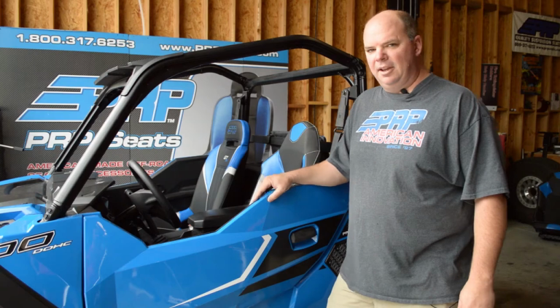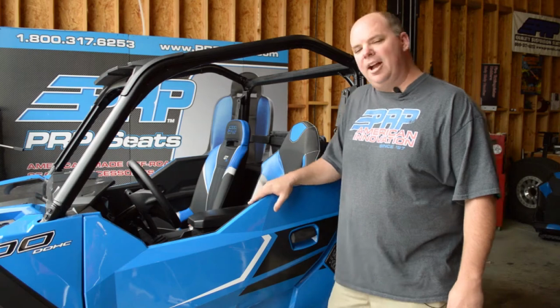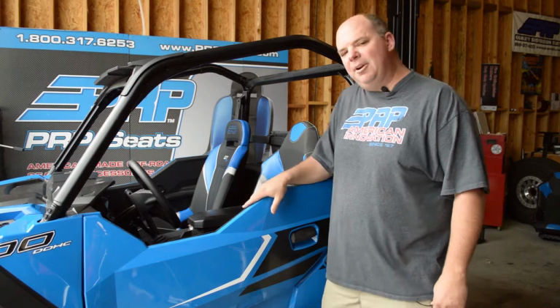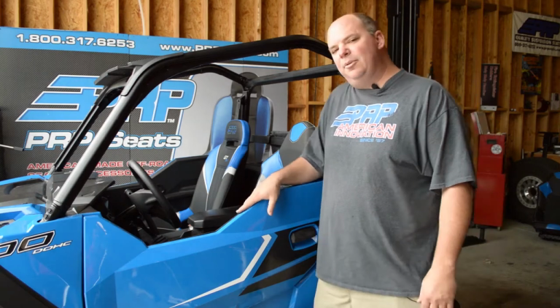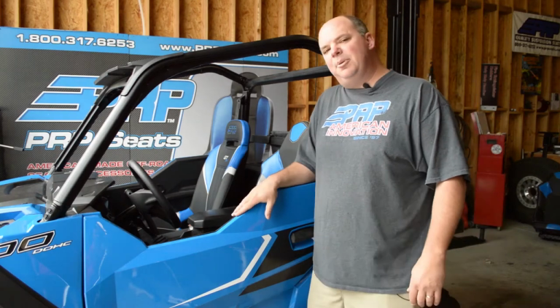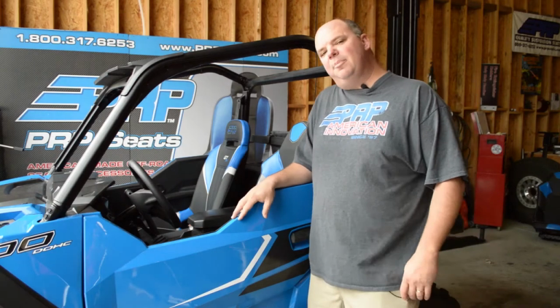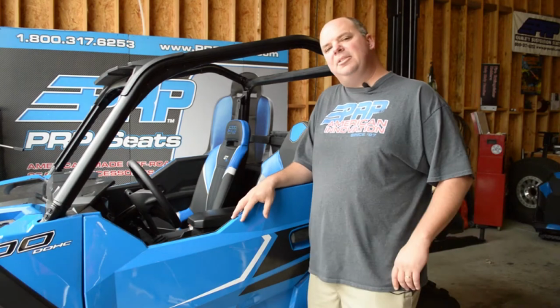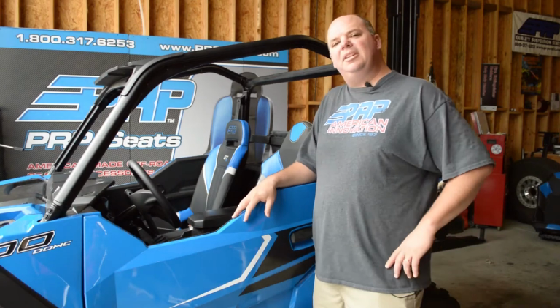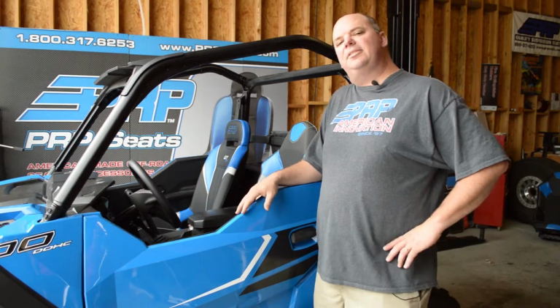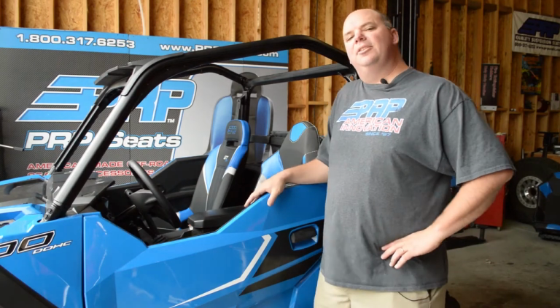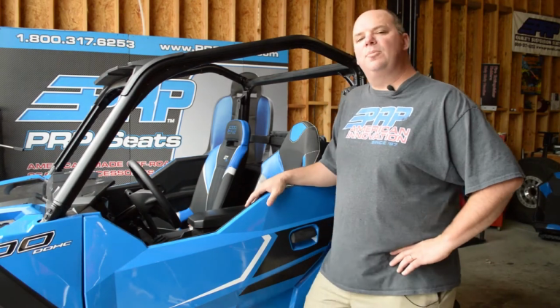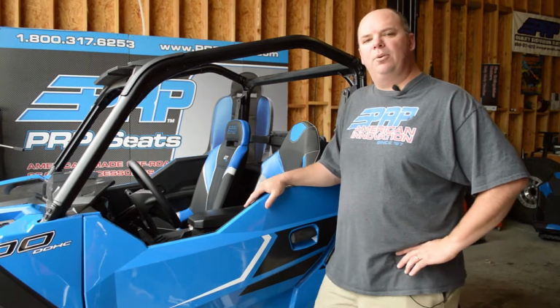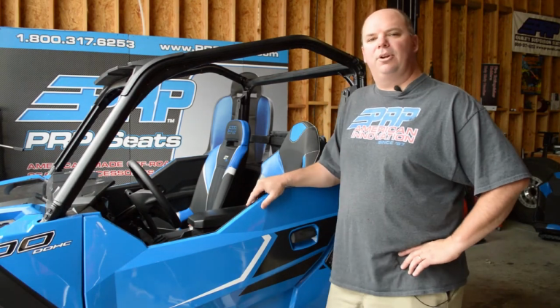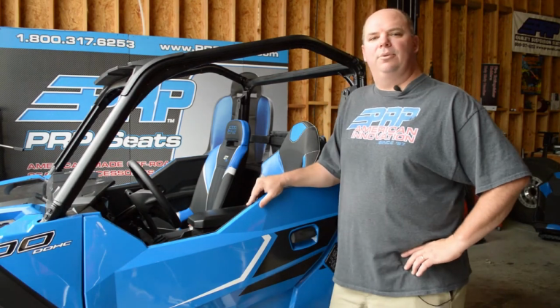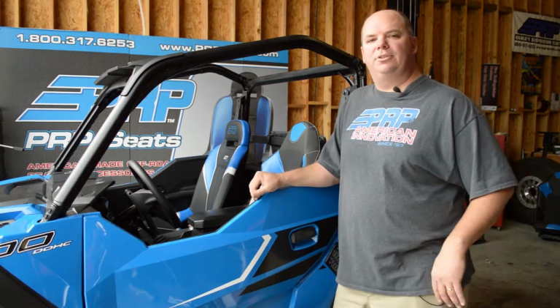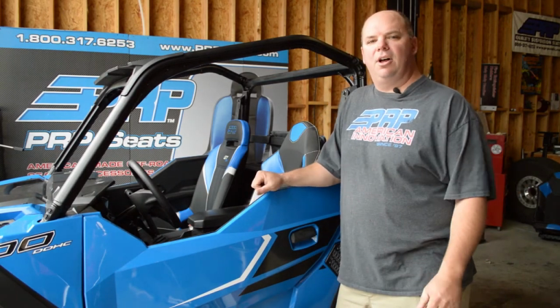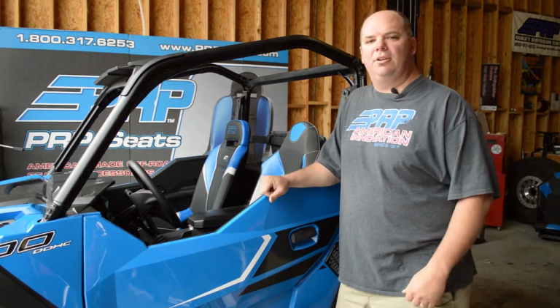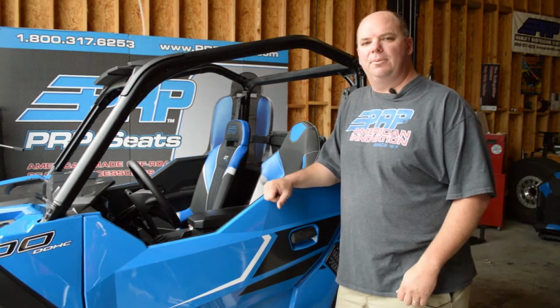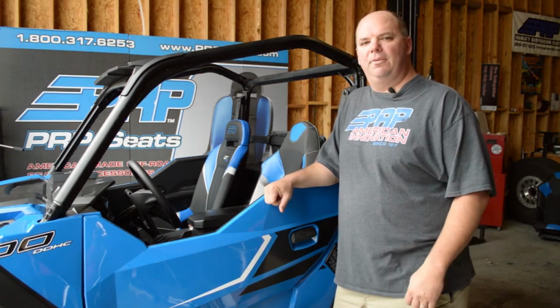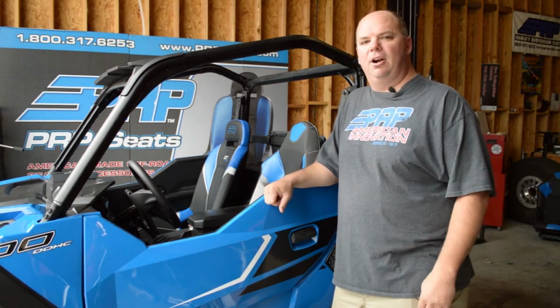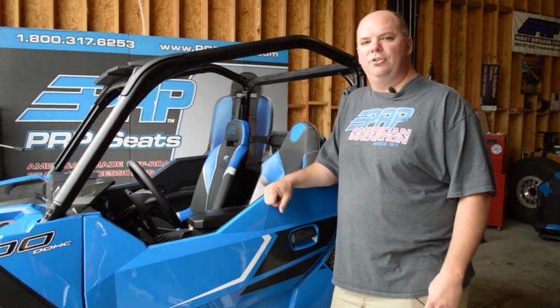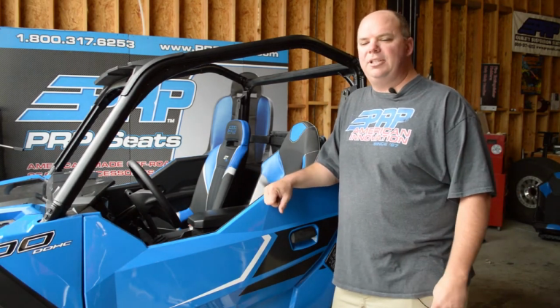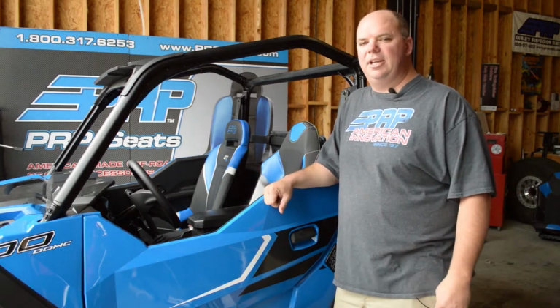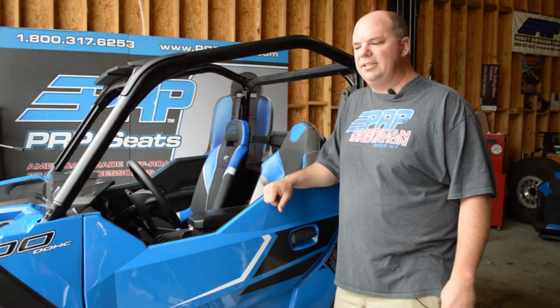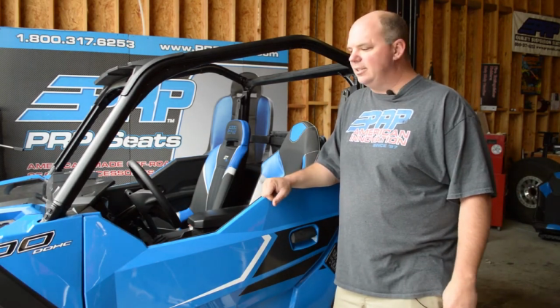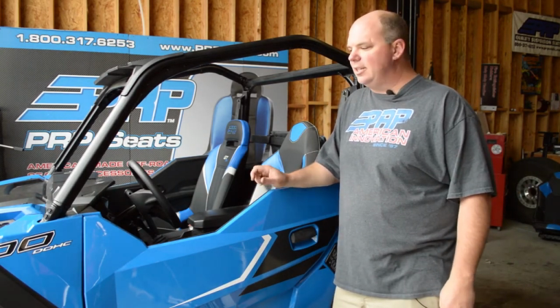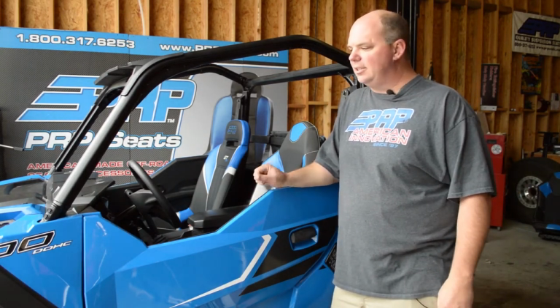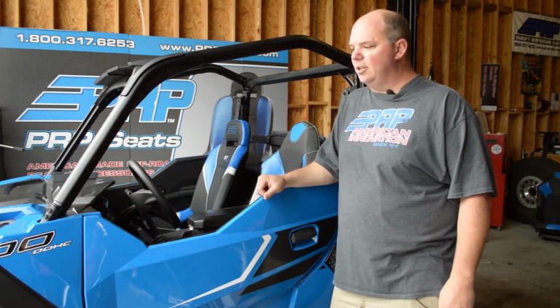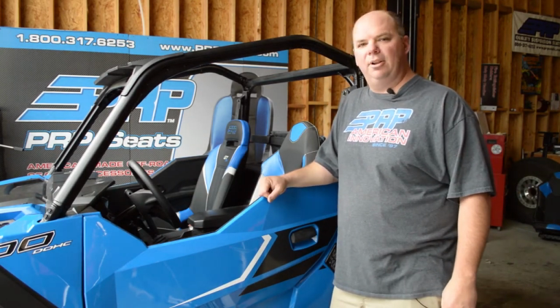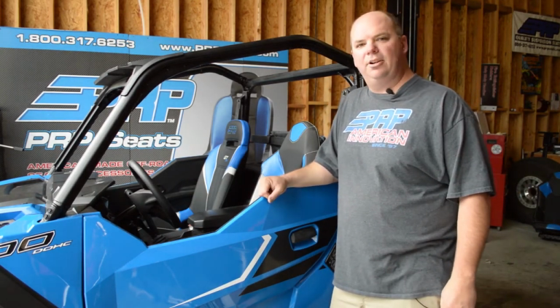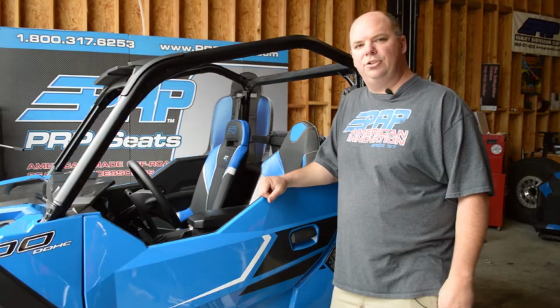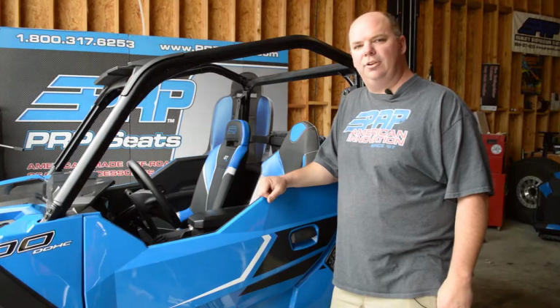Hi, I'm Aaron with PRP Seats, and this morning we're going to install some of our GTSC seats in the Polaris General.